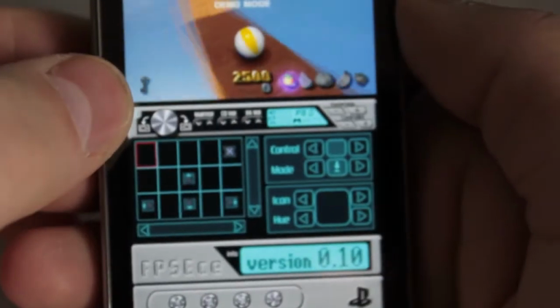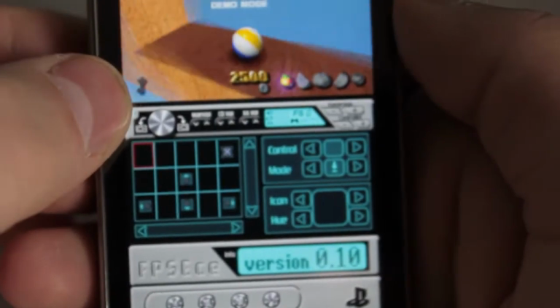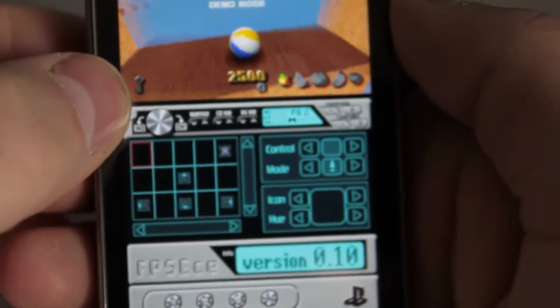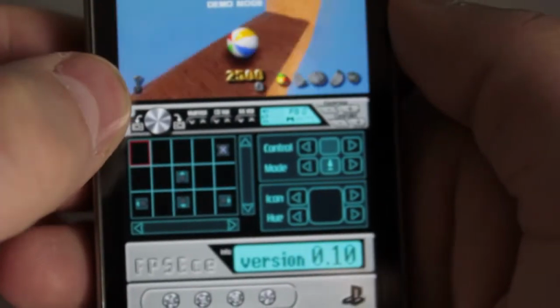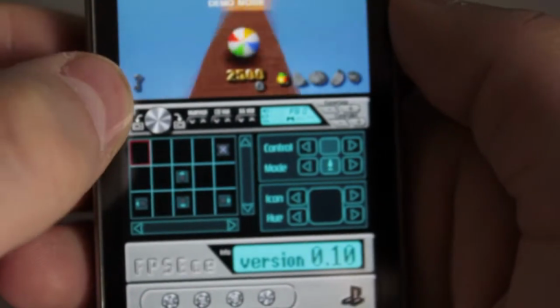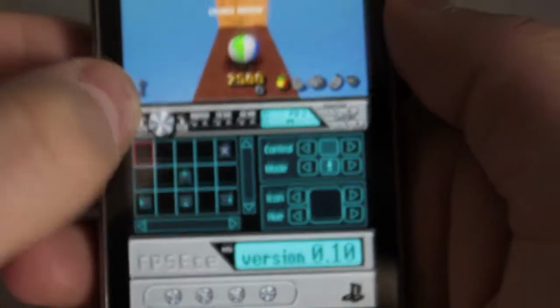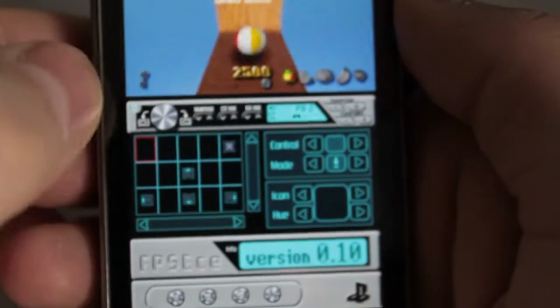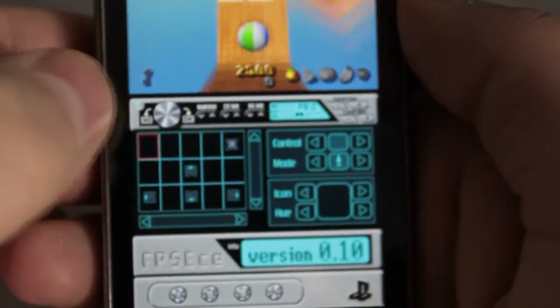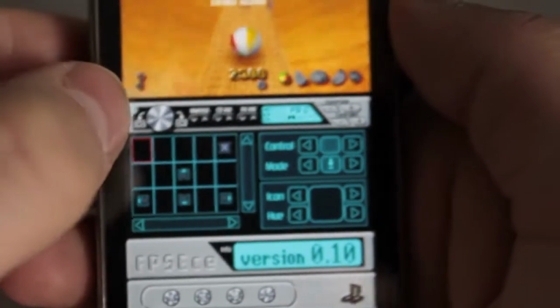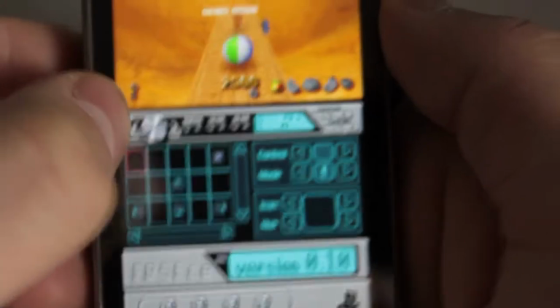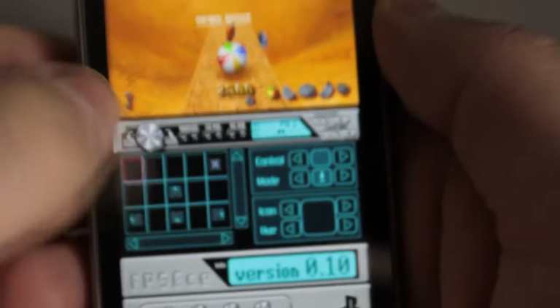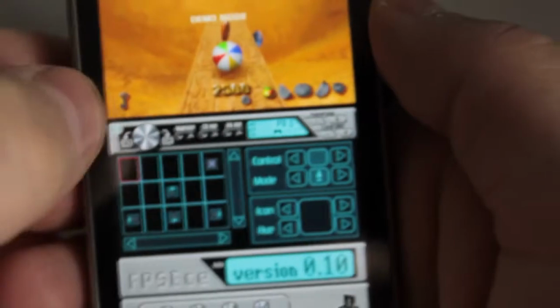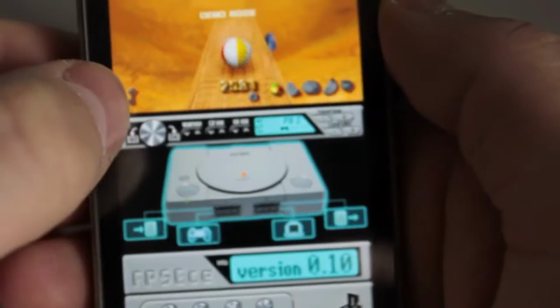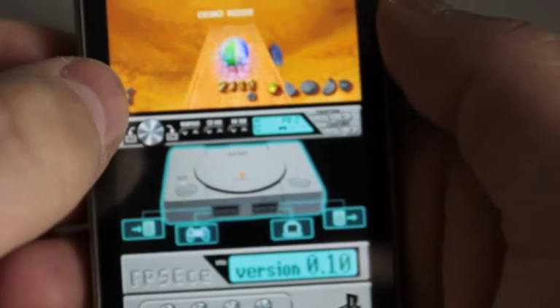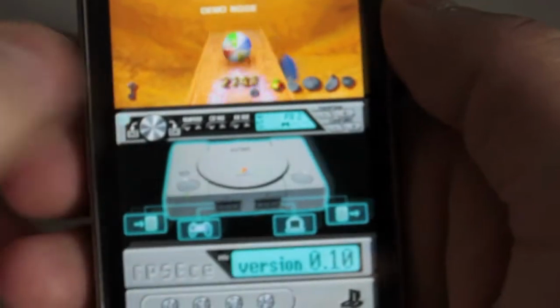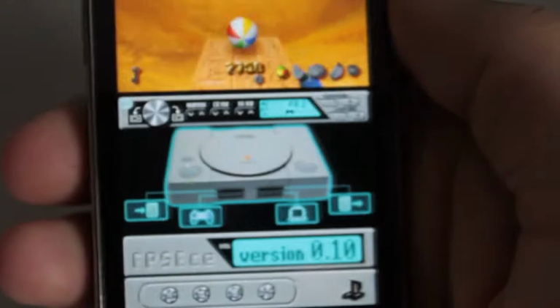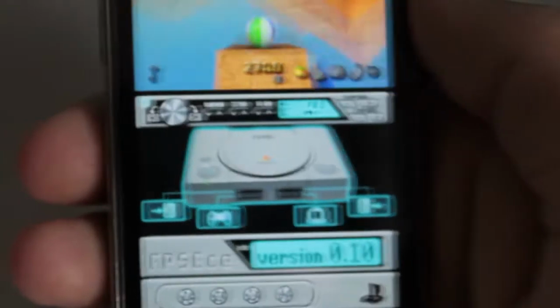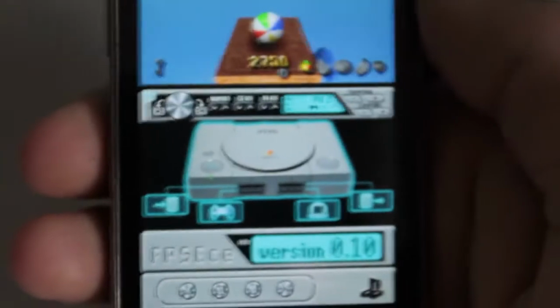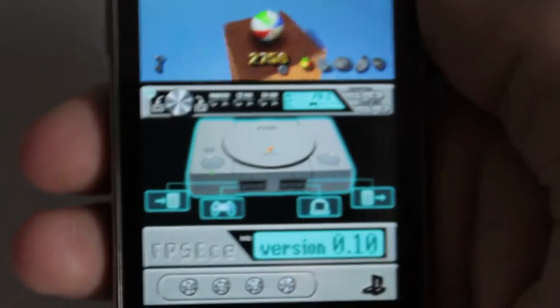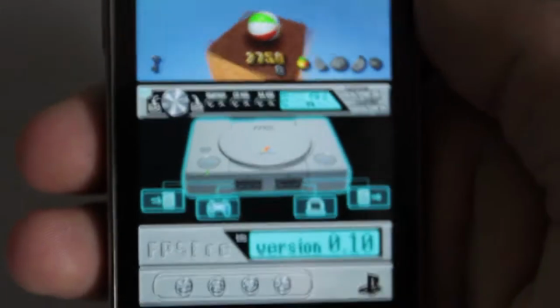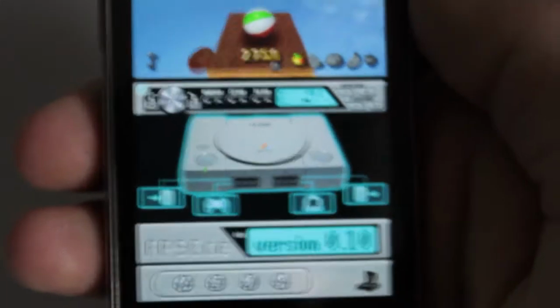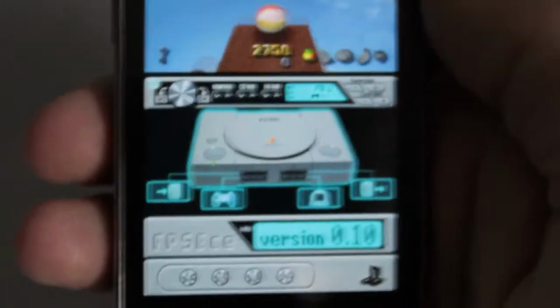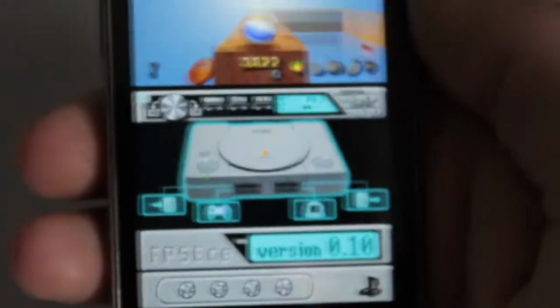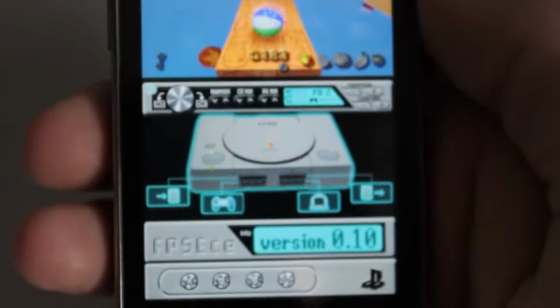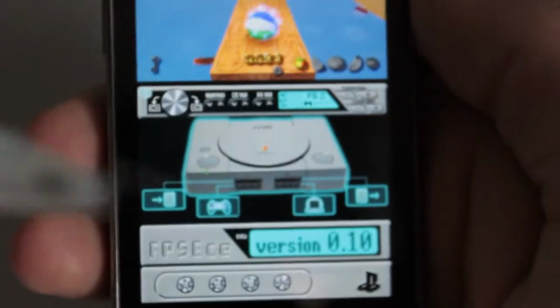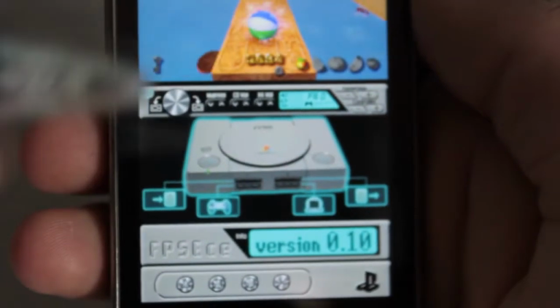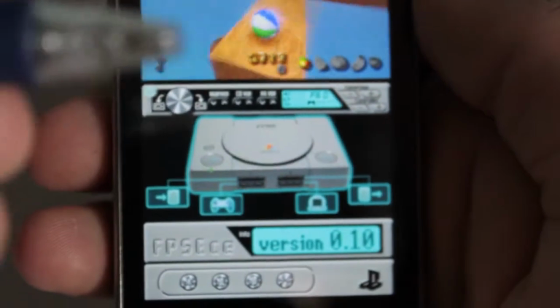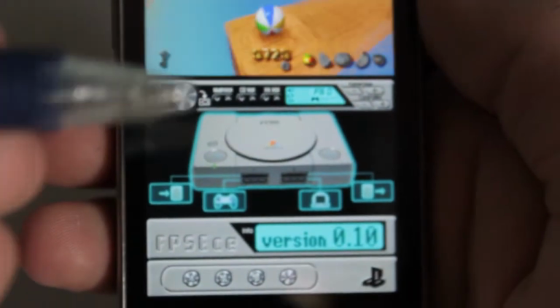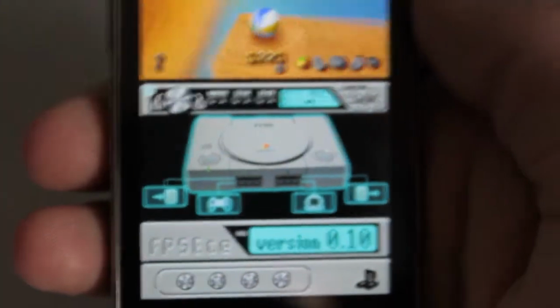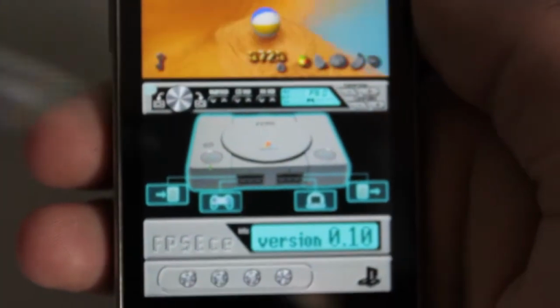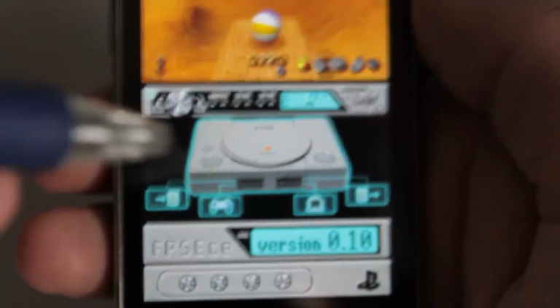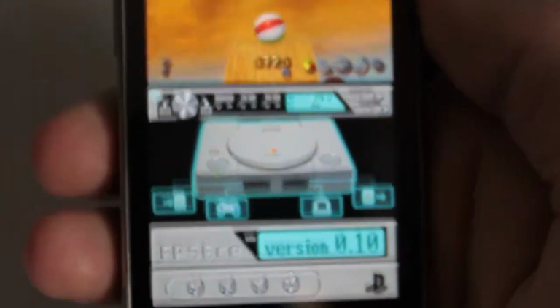I hate this turn-off button. I have to use my stylus to press it.